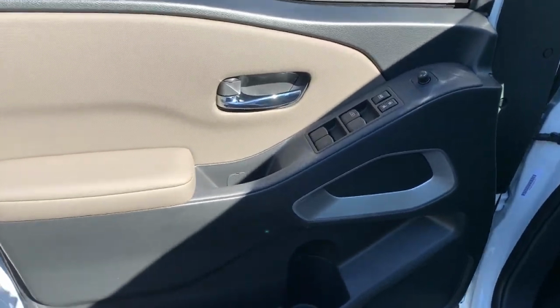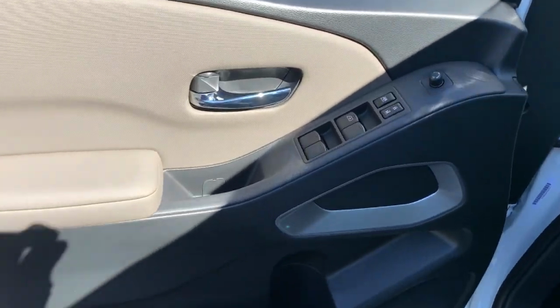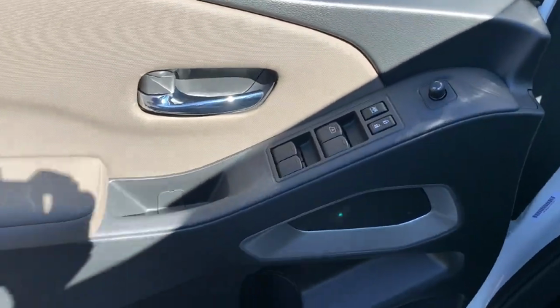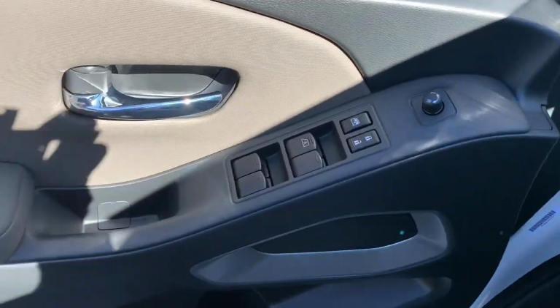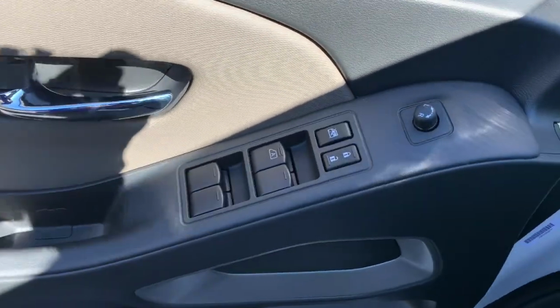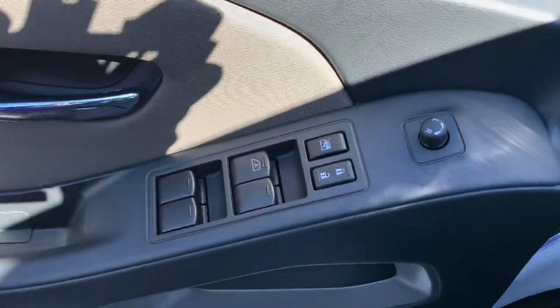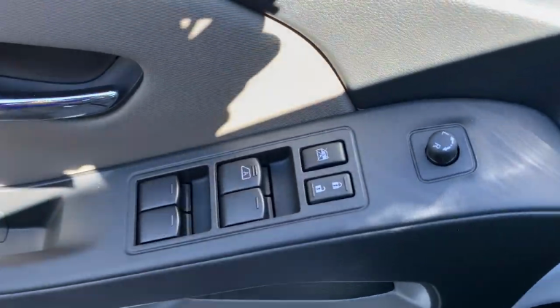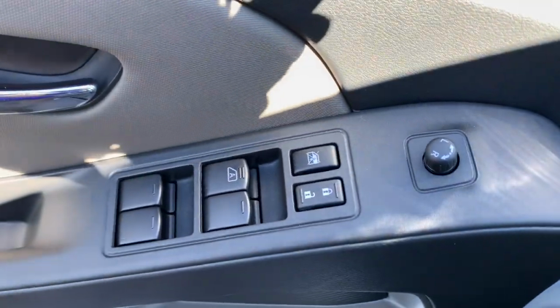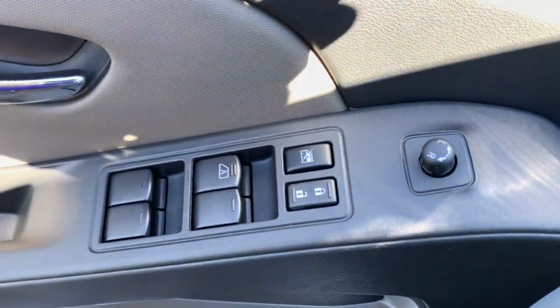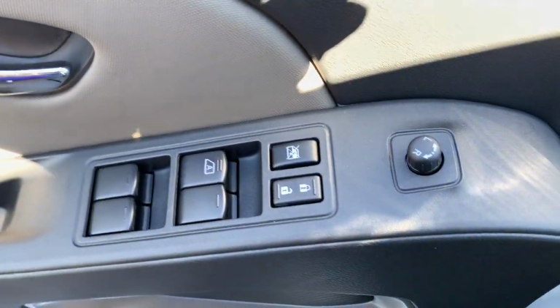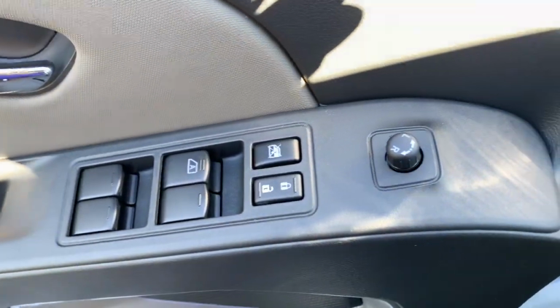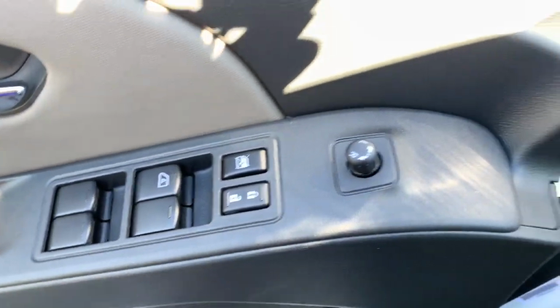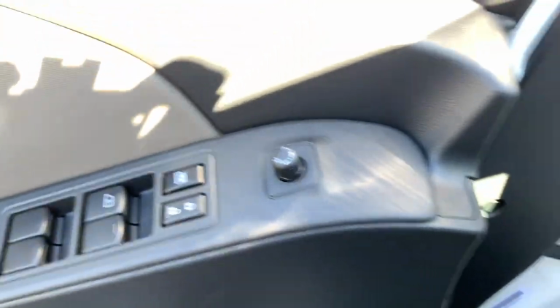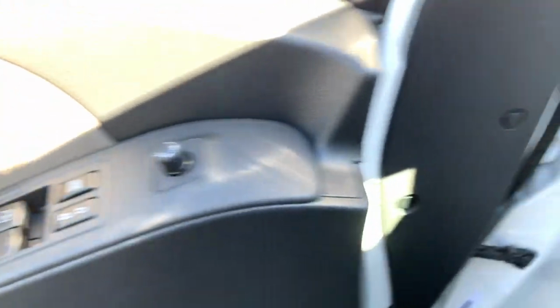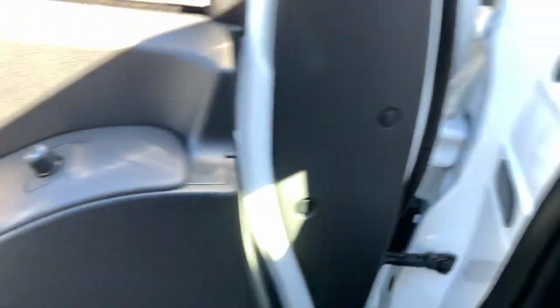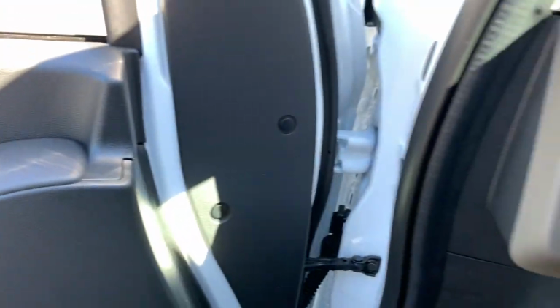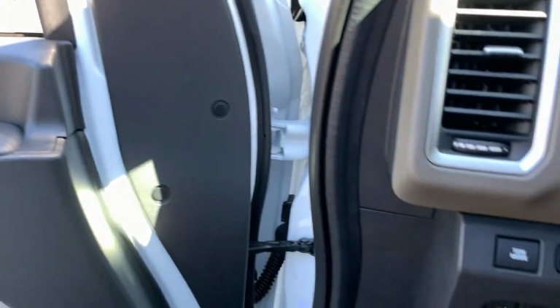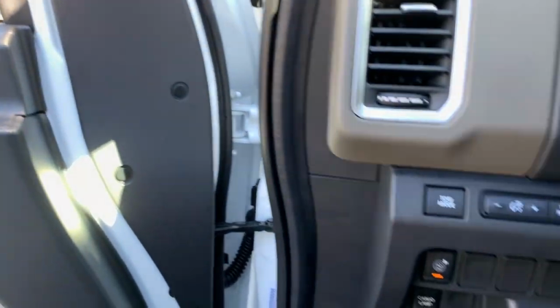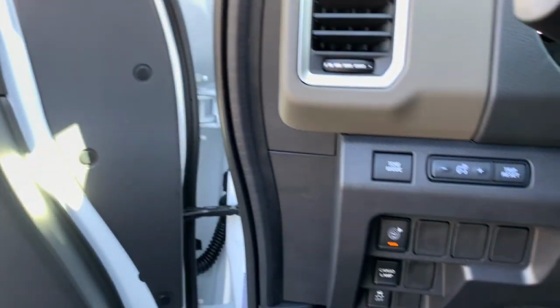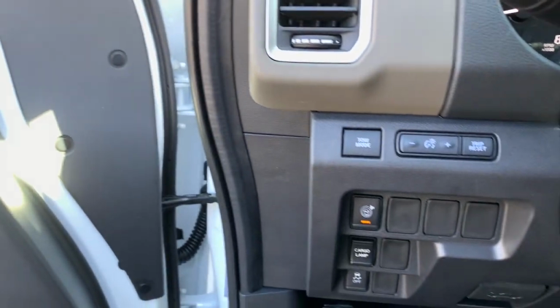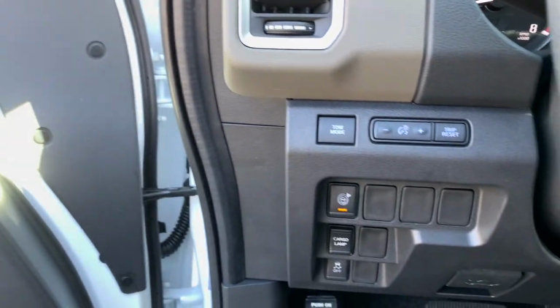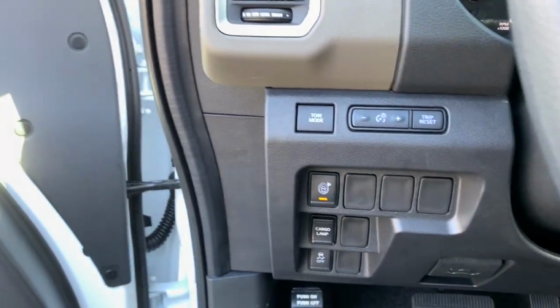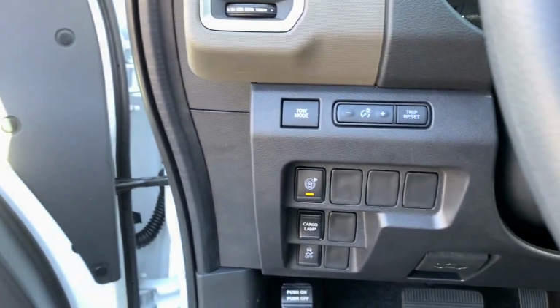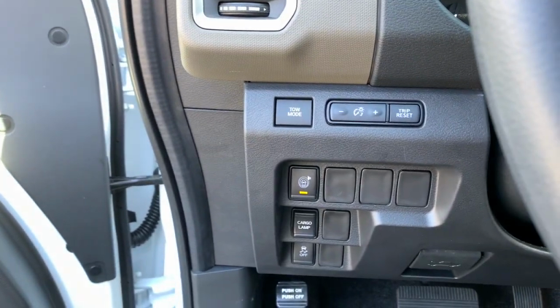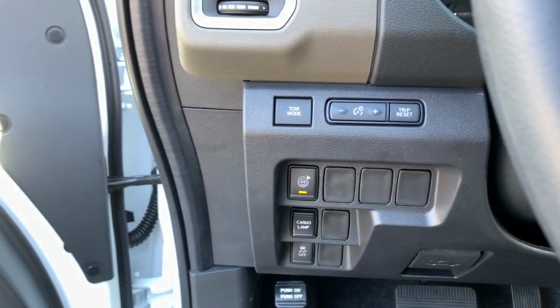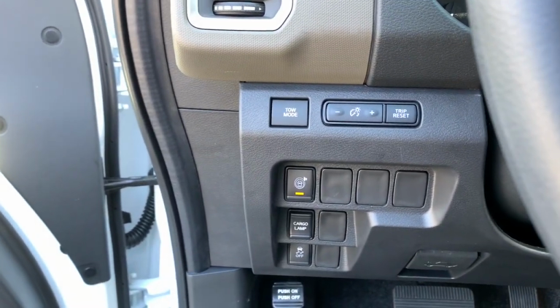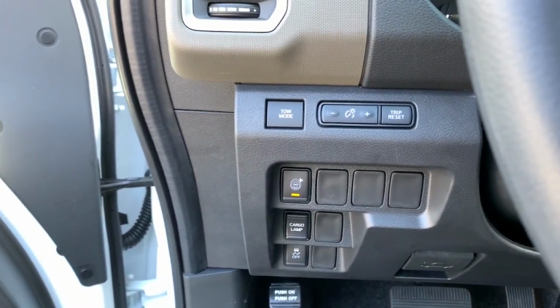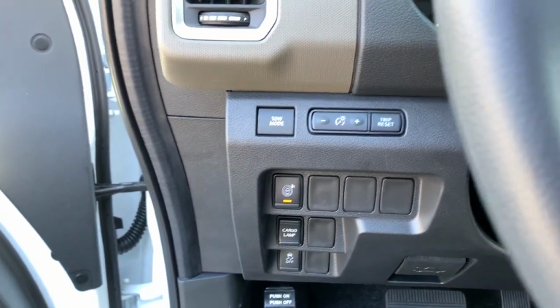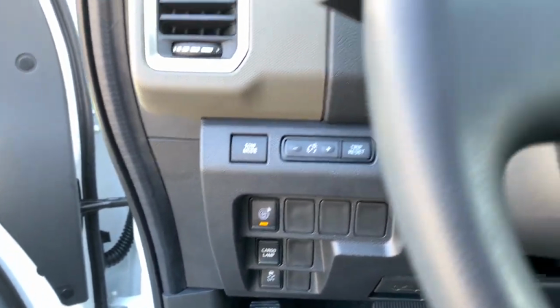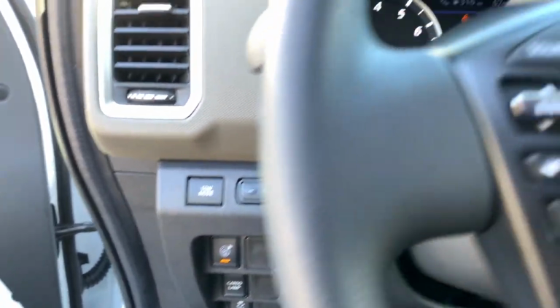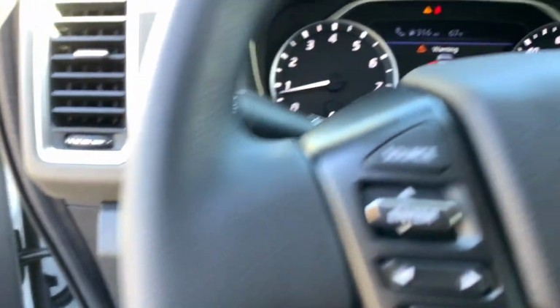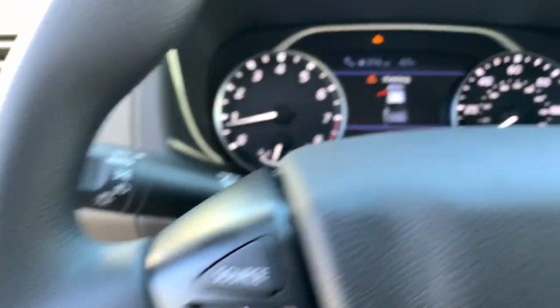That's the Frontier. See for yourself when you take it out for a test drive. Our professional staff looks forward to giving you excellent service.